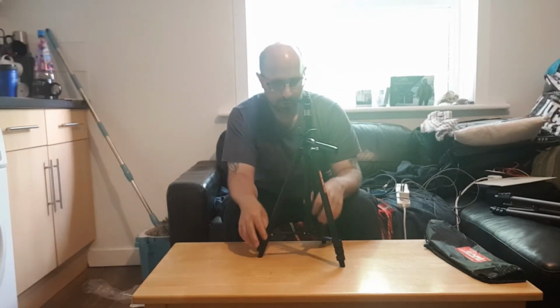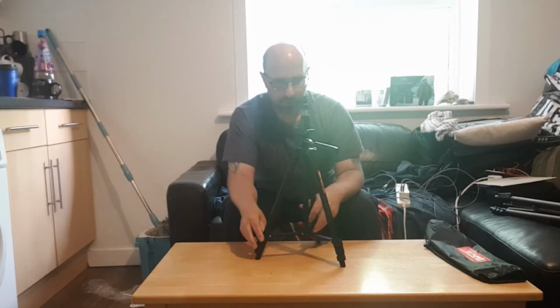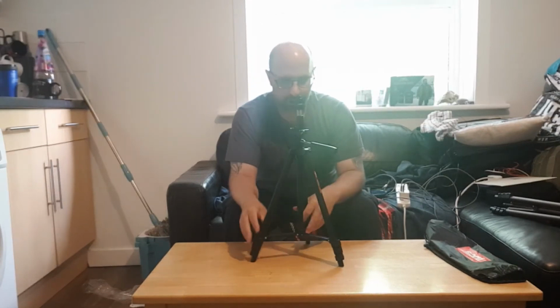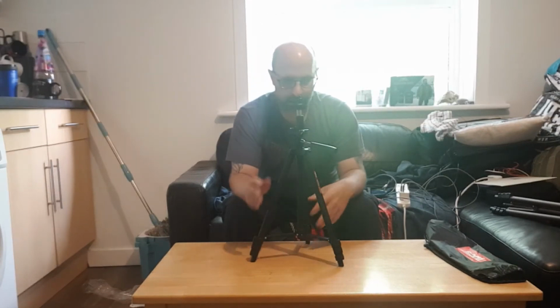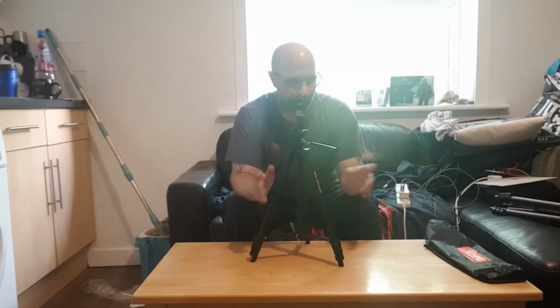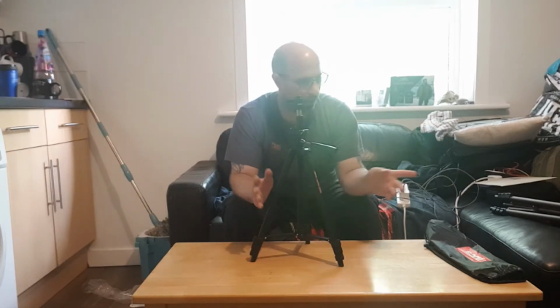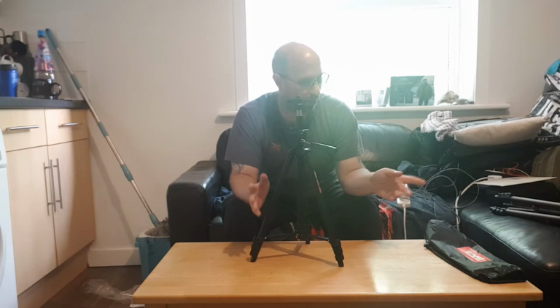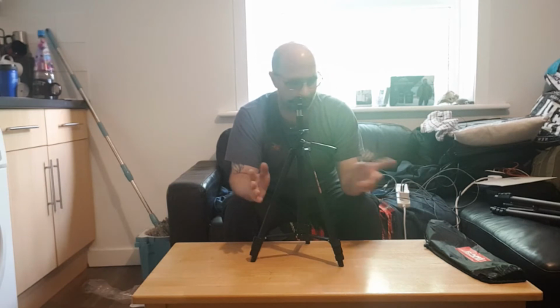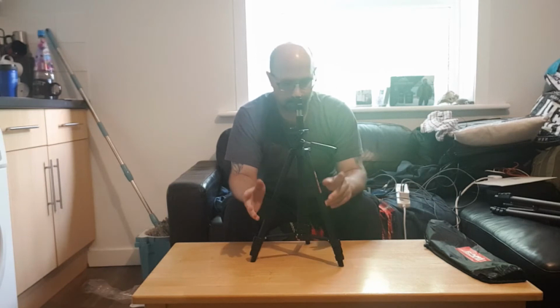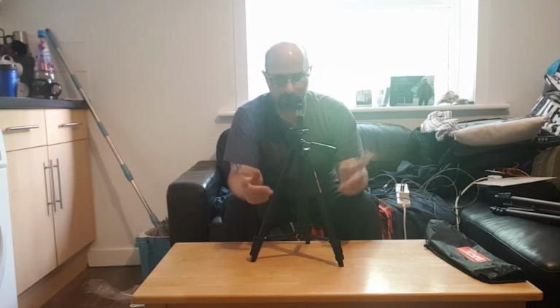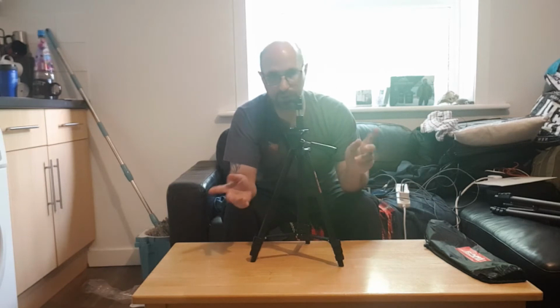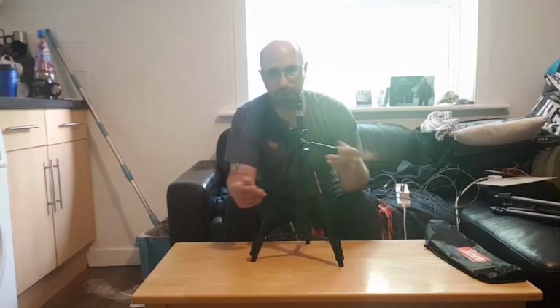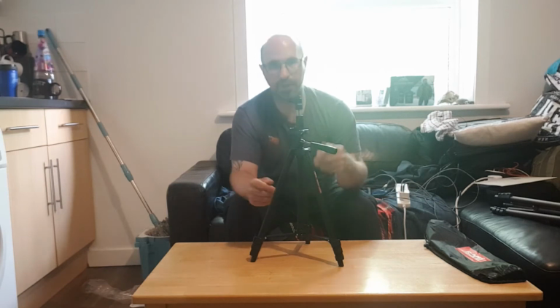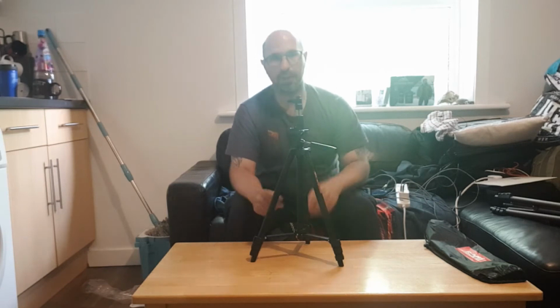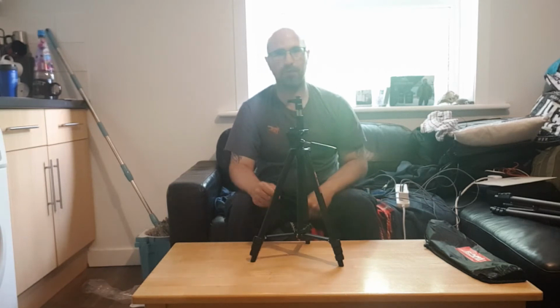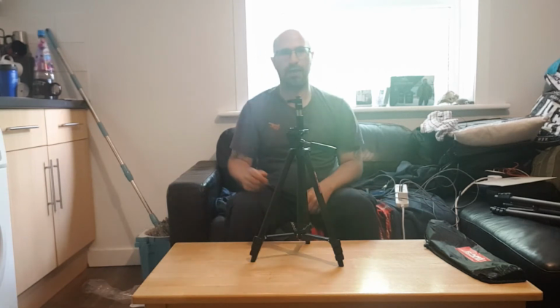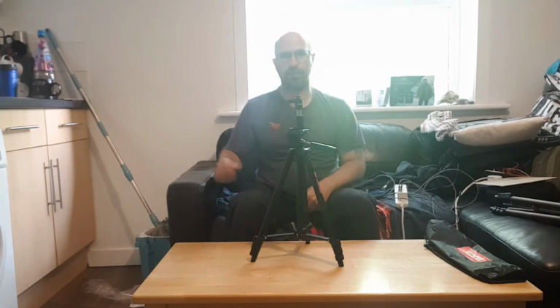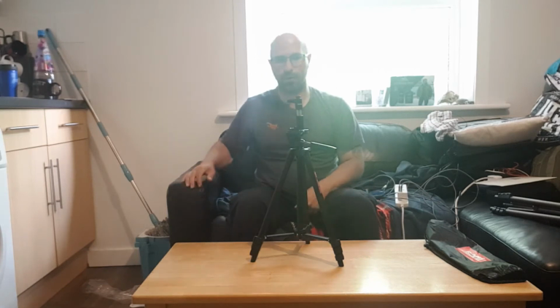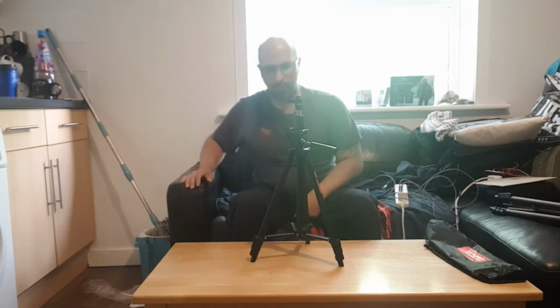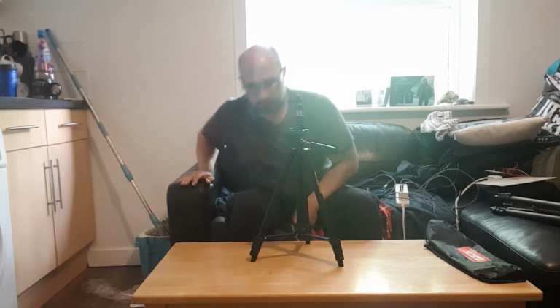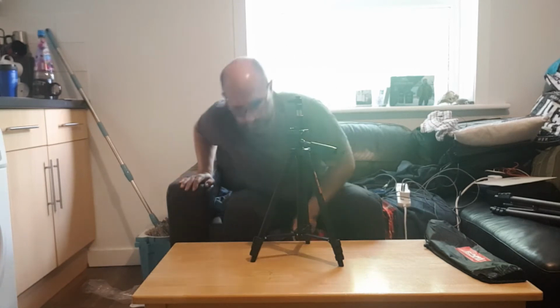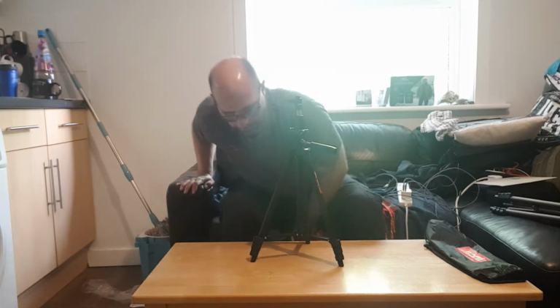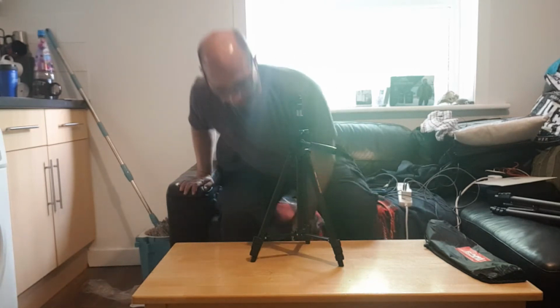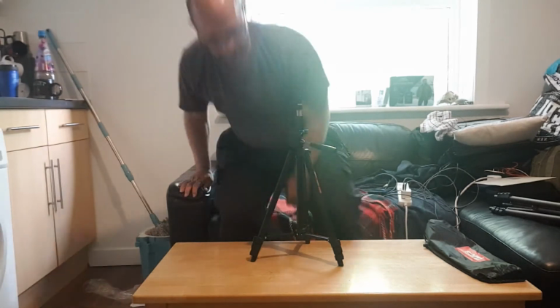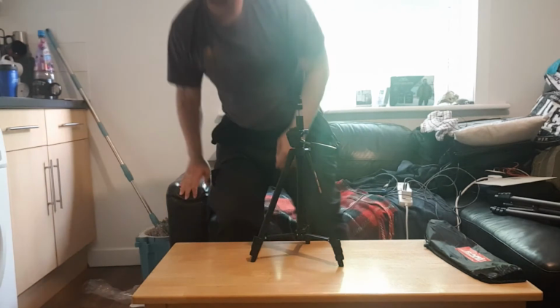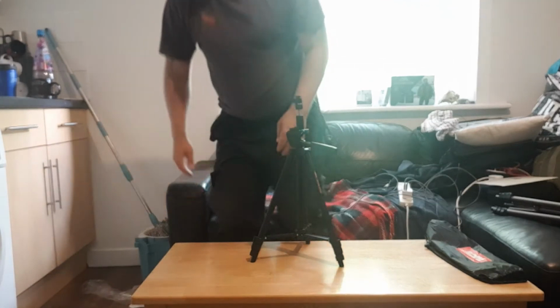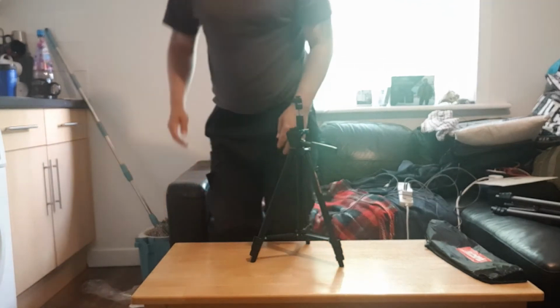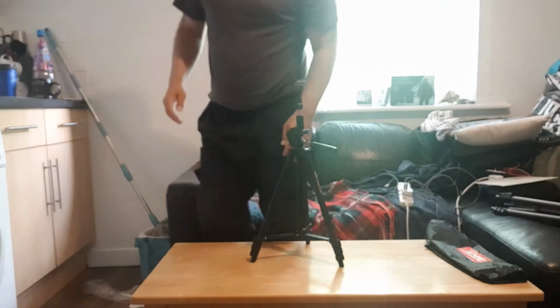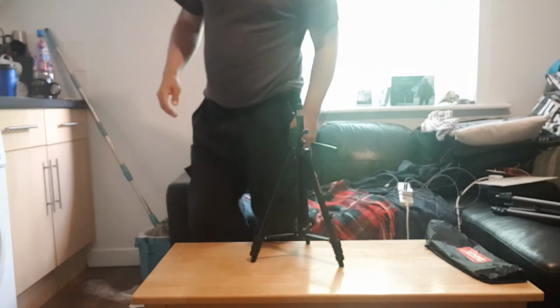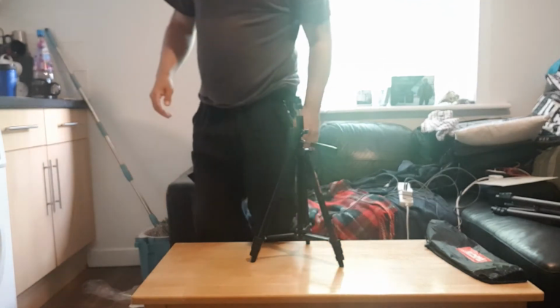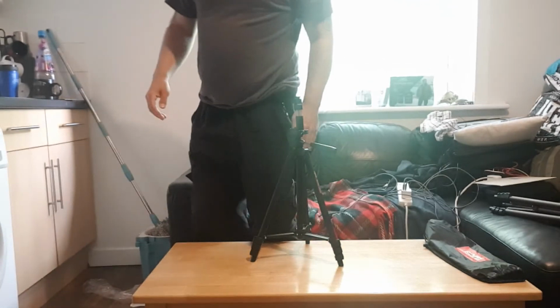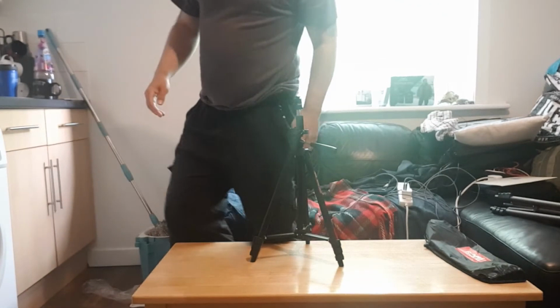So let's compare the height. I'll just change the angle of the camera.